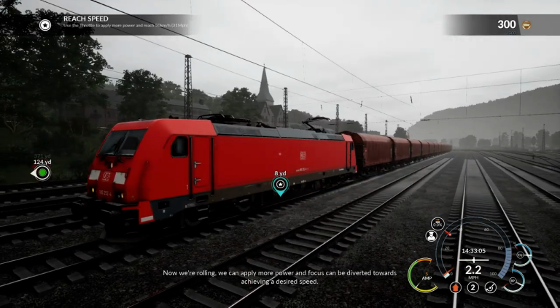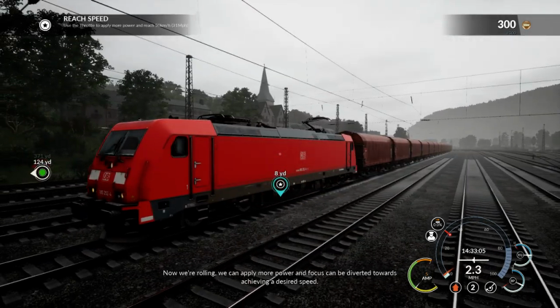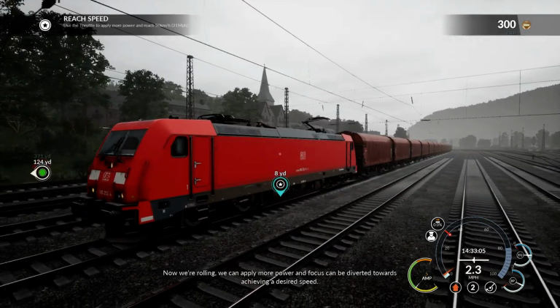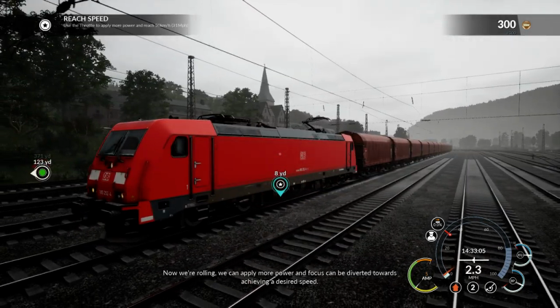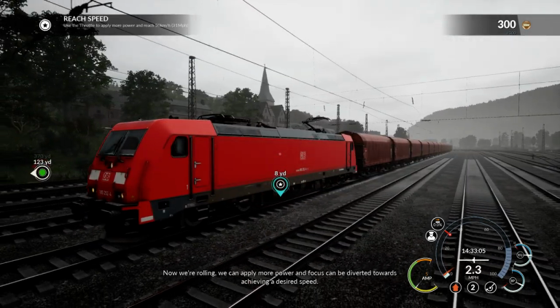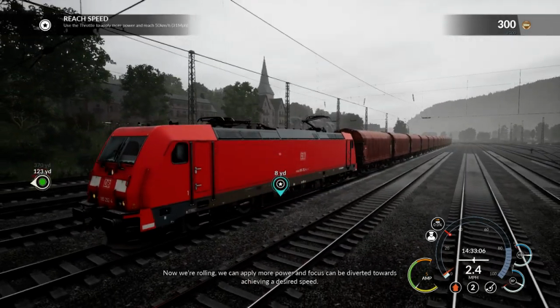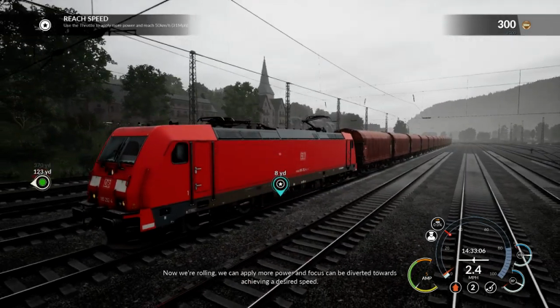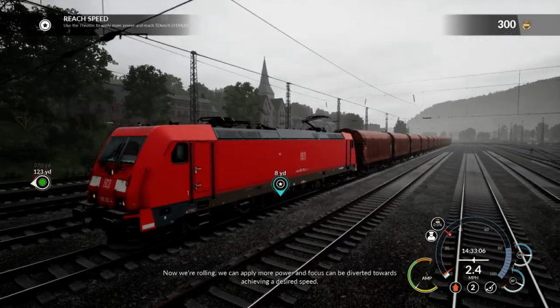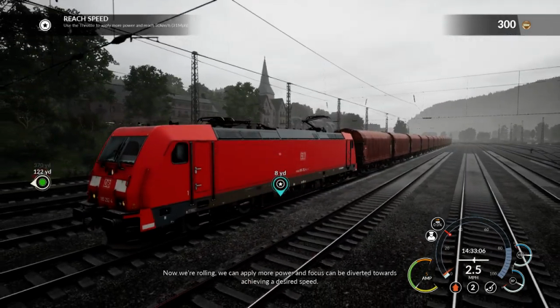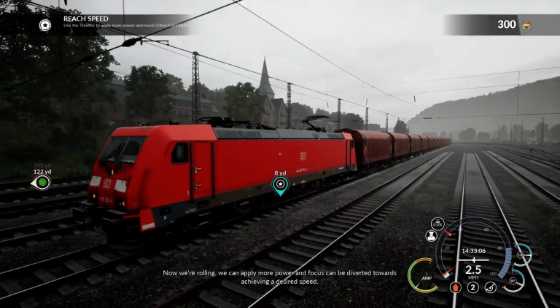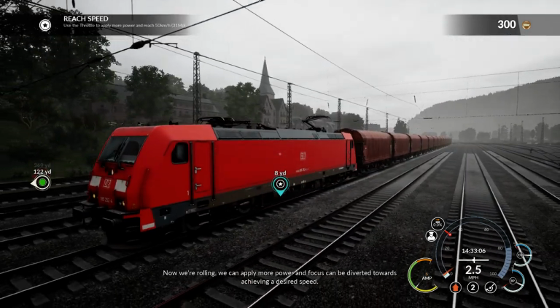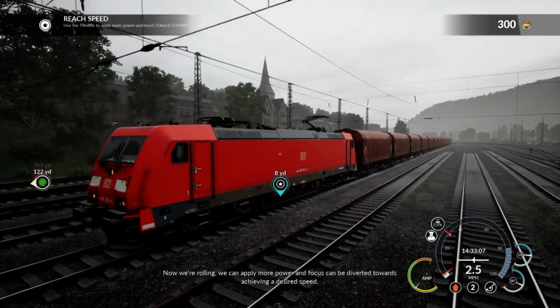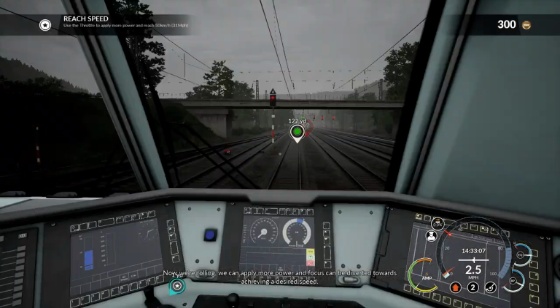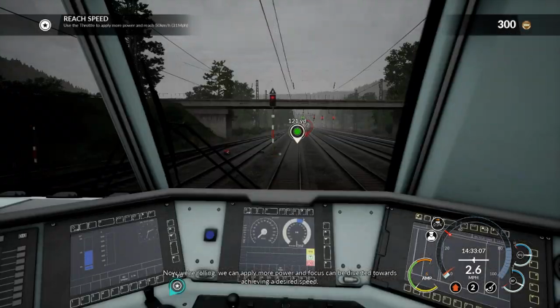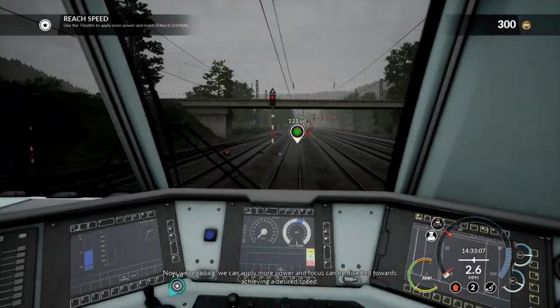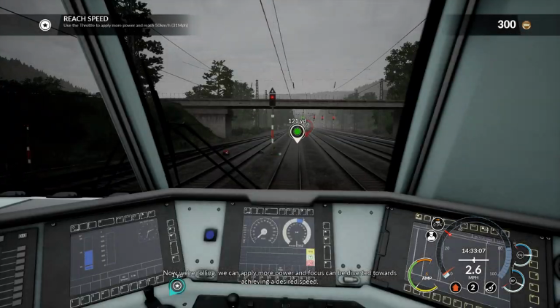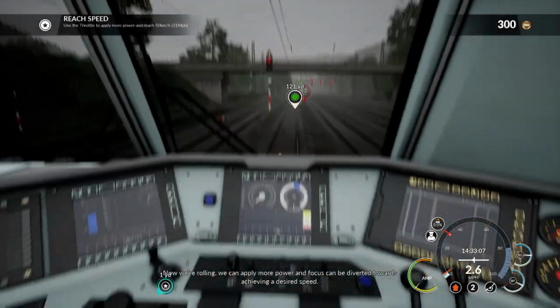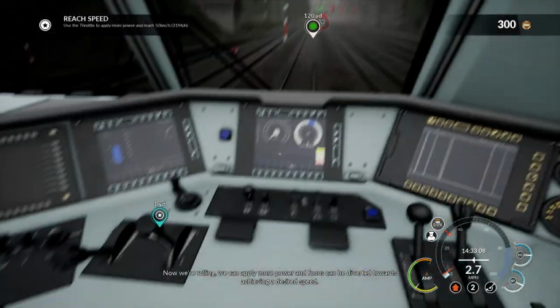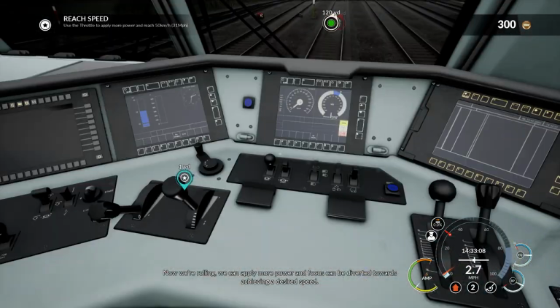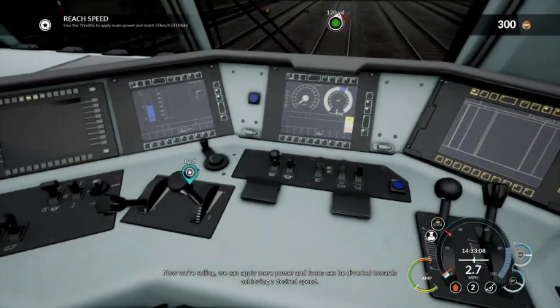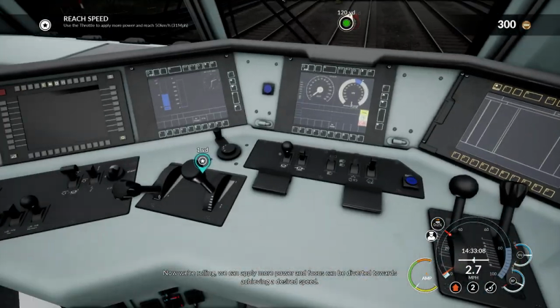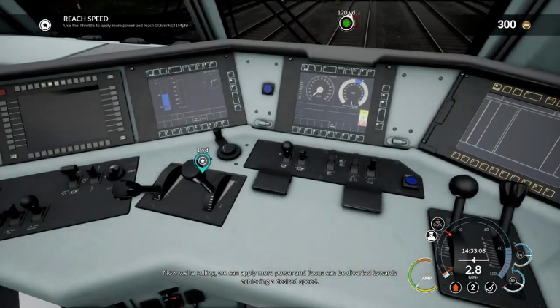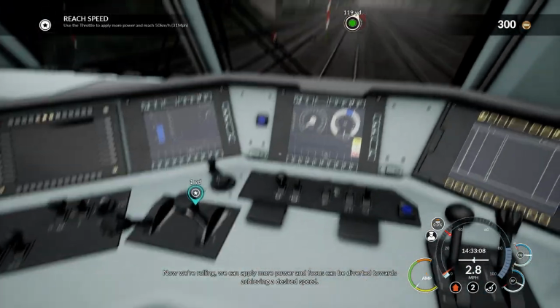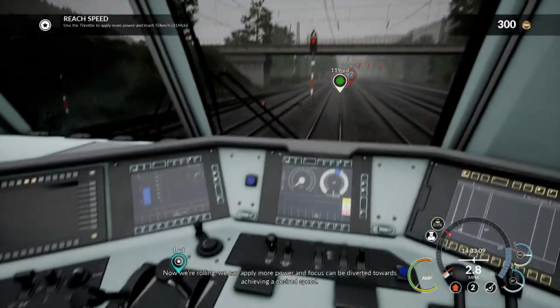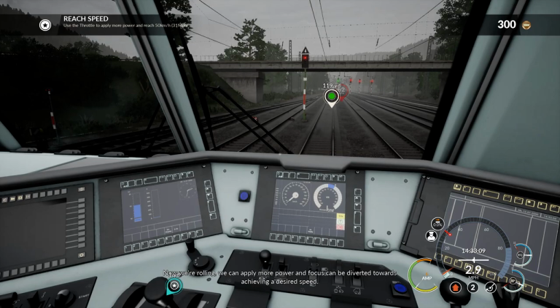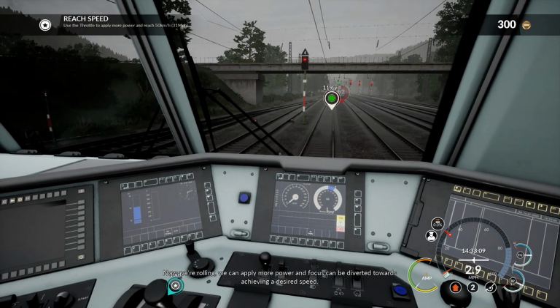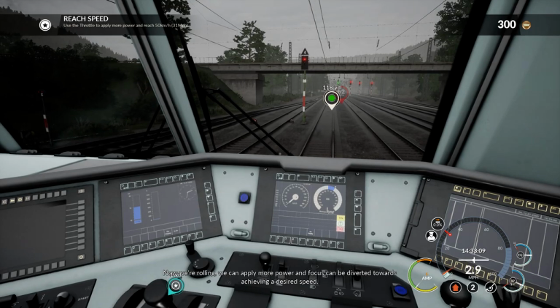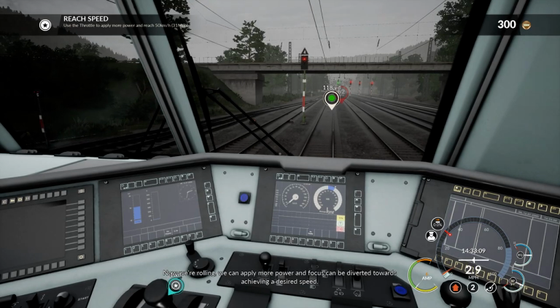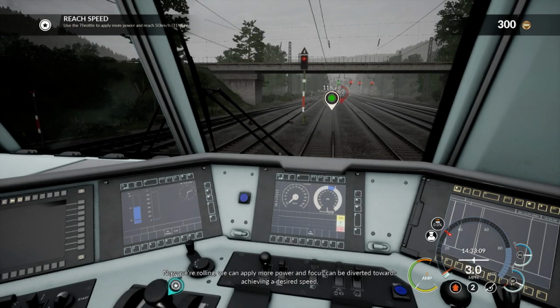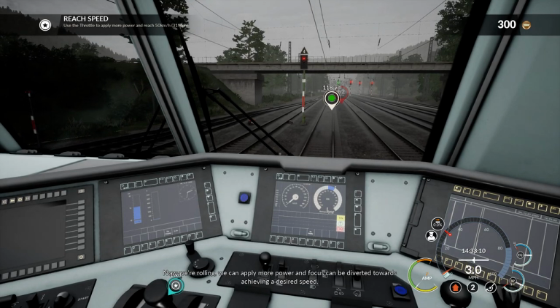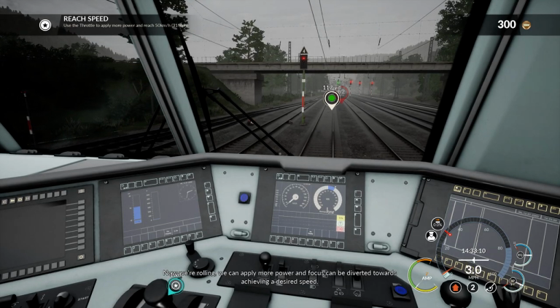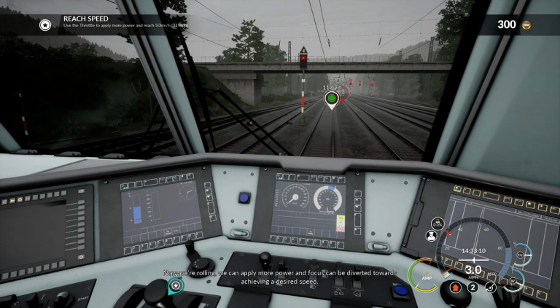Now we're rolling, we can apply more power and focus can be diverted towards achieving the desired speed.